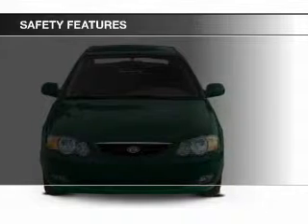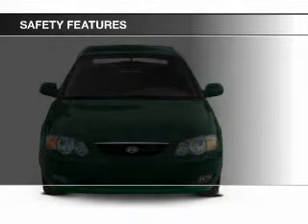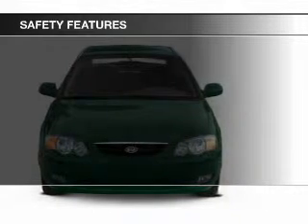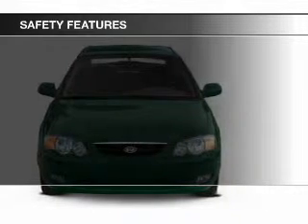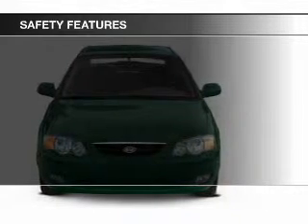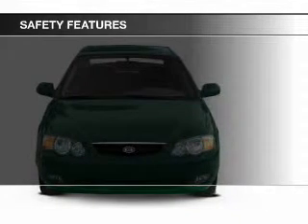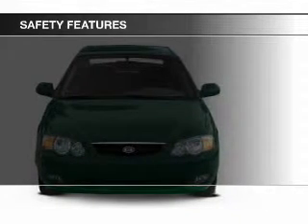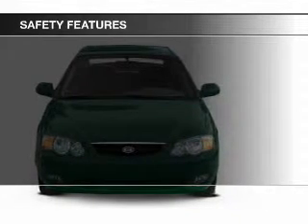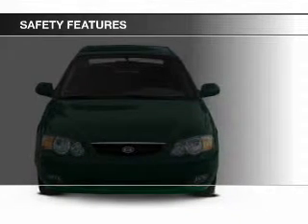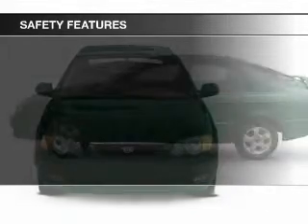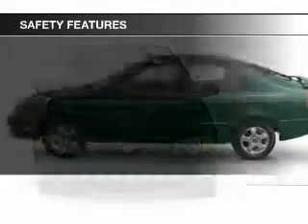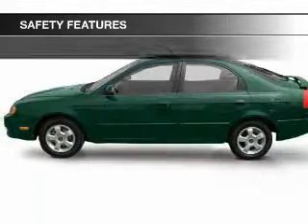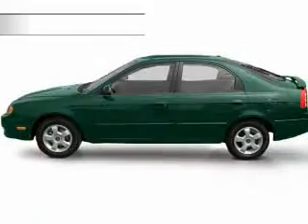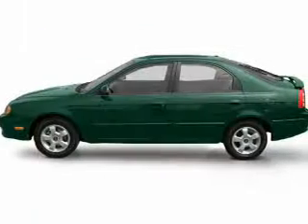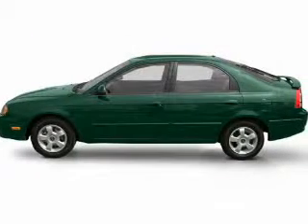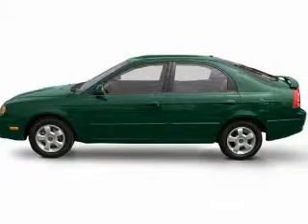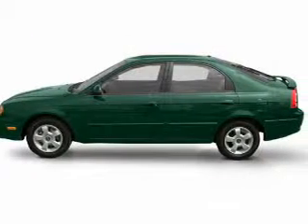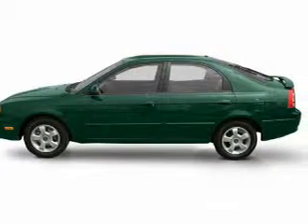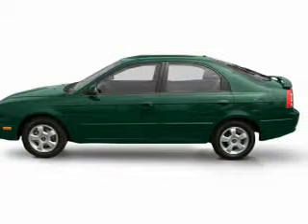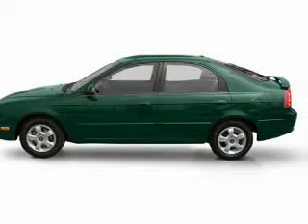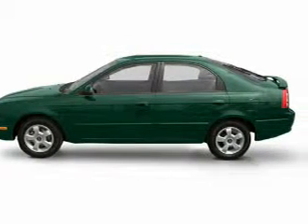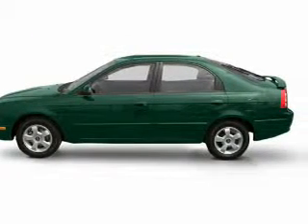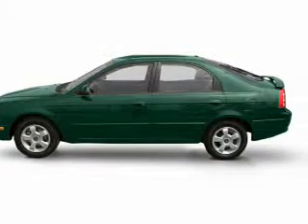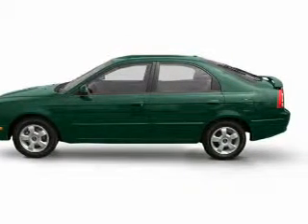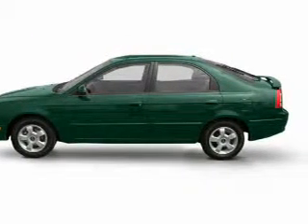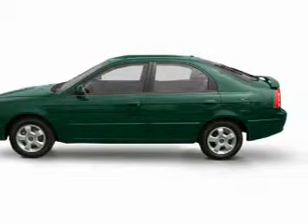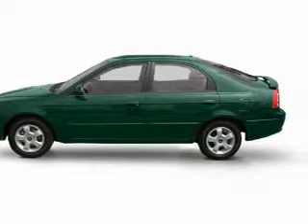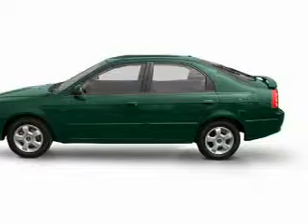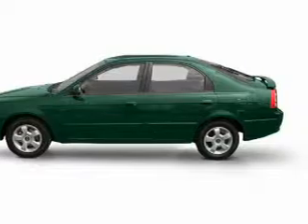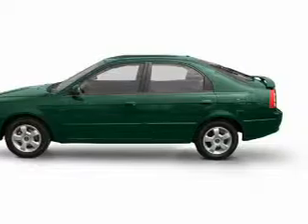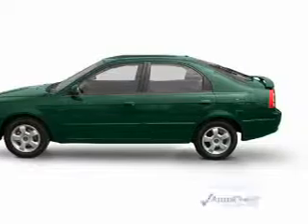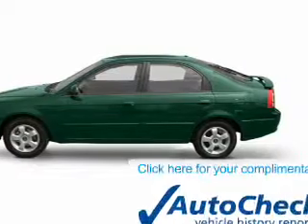Fog lights, independent suspension, a passenger airbag, and front ventilated disc brakes.